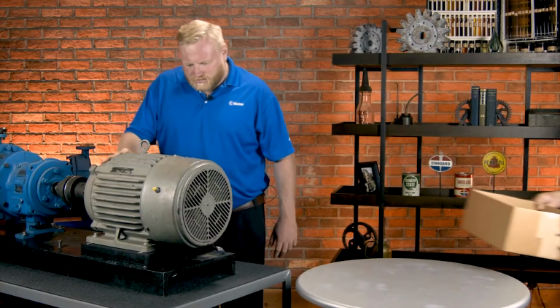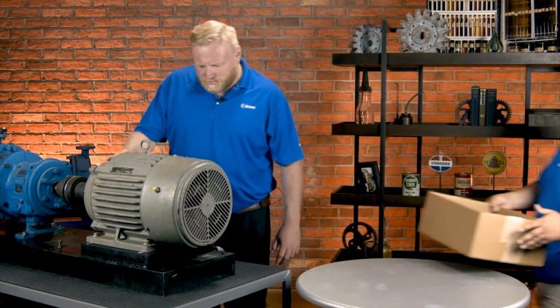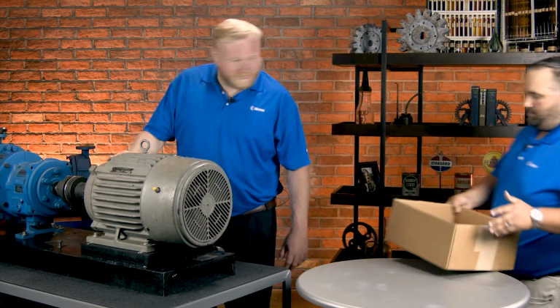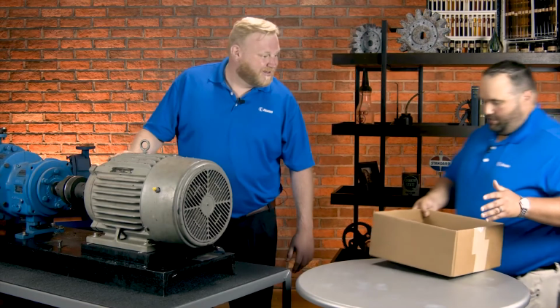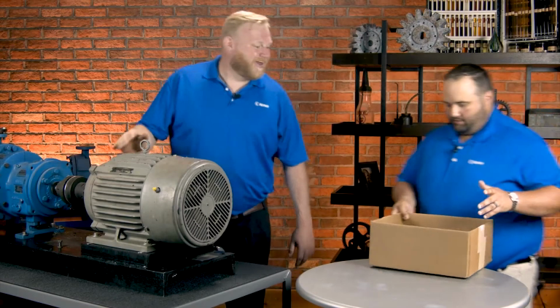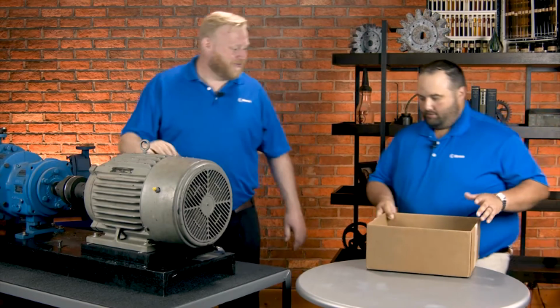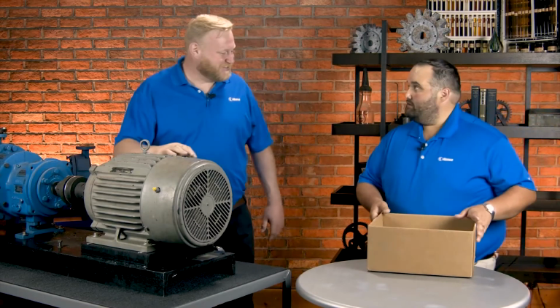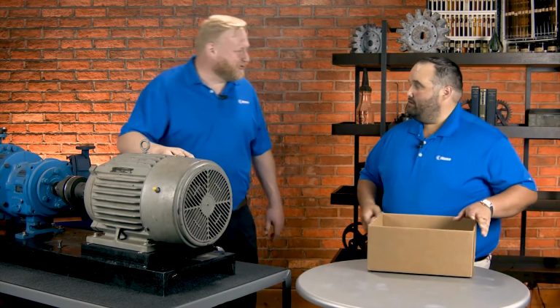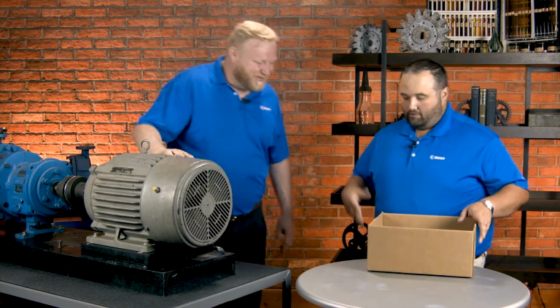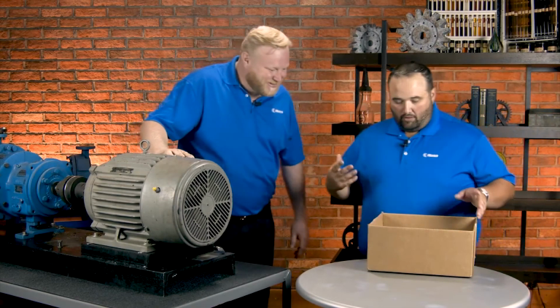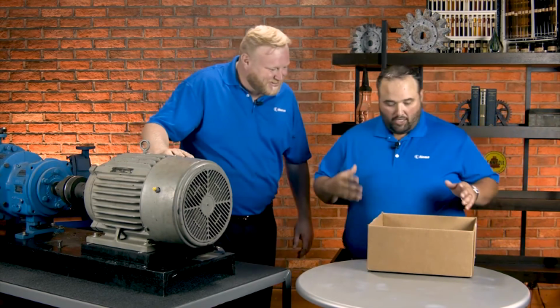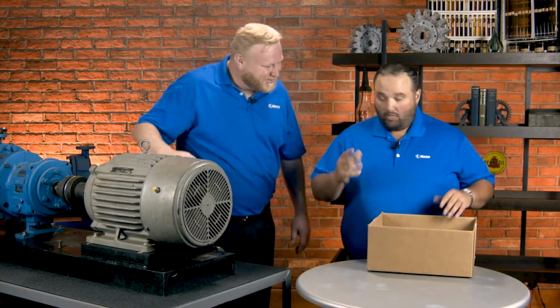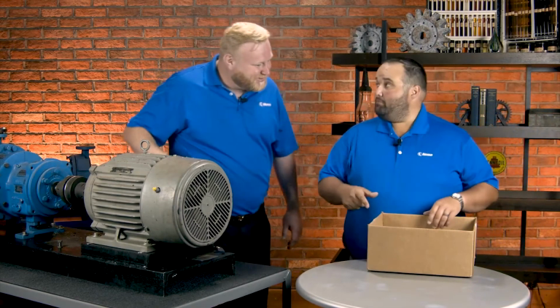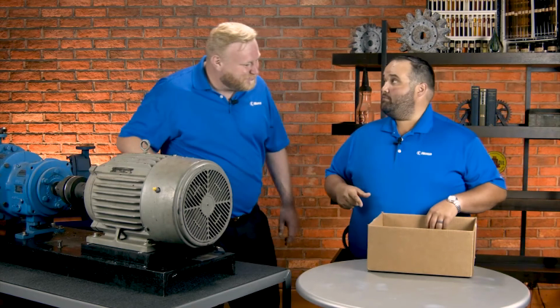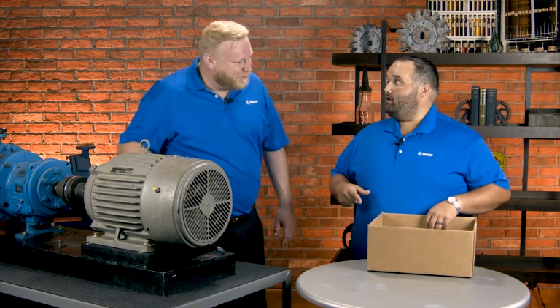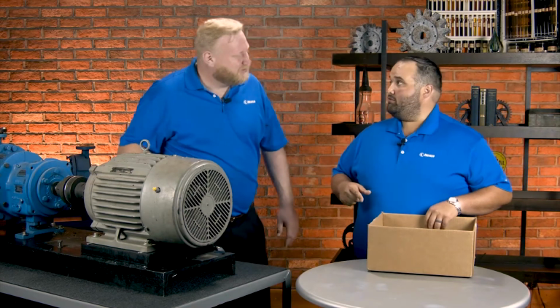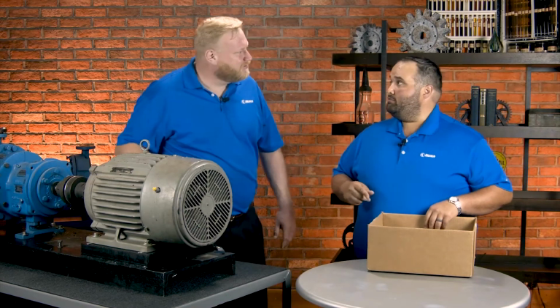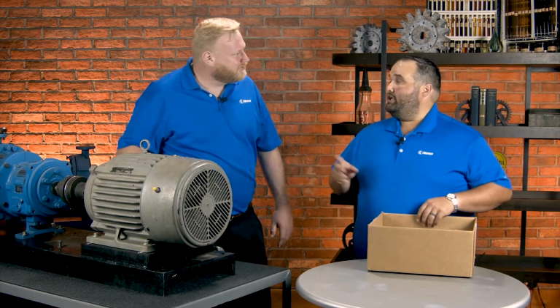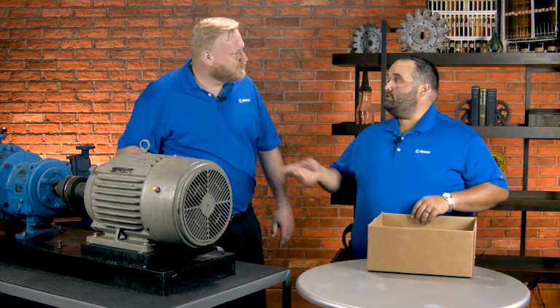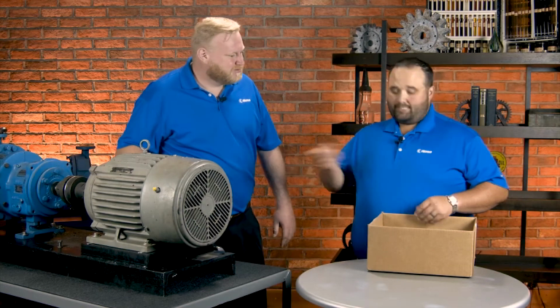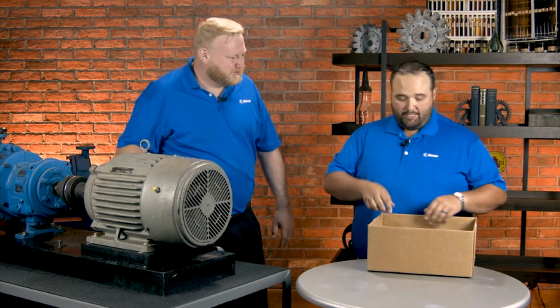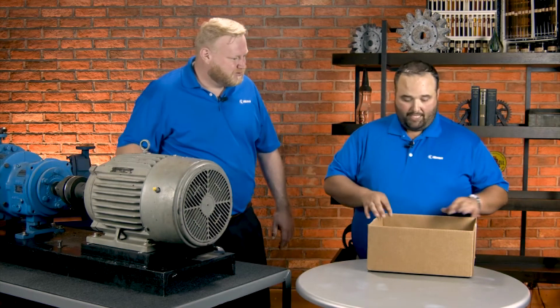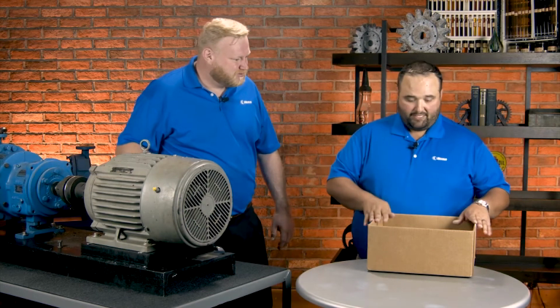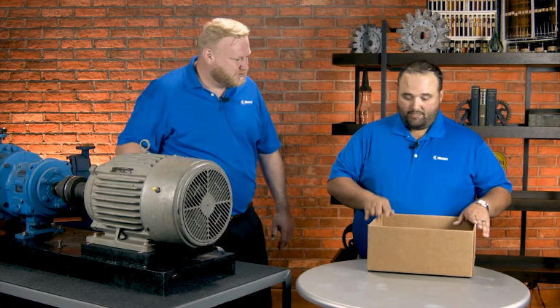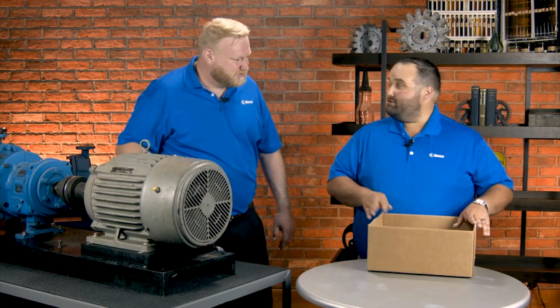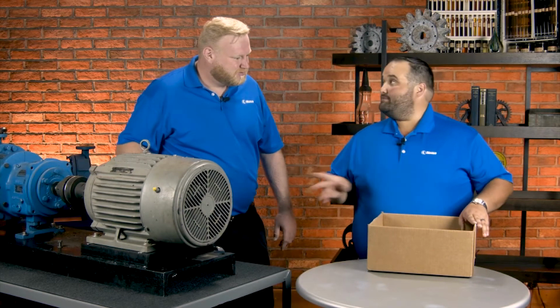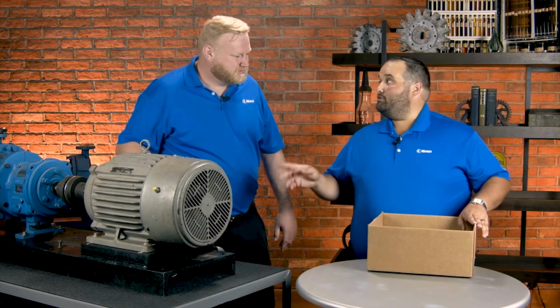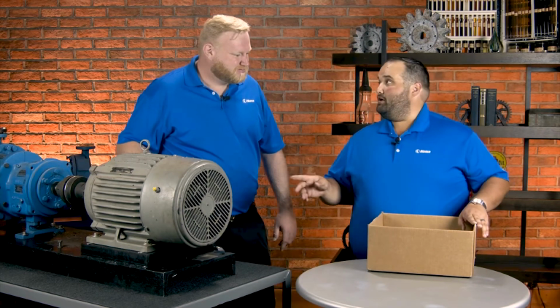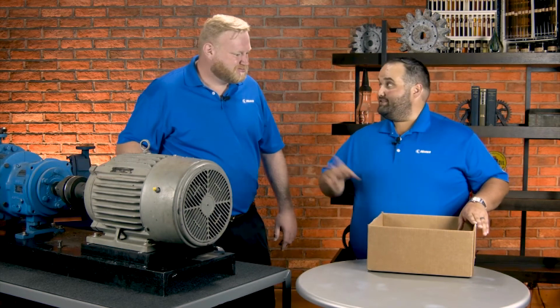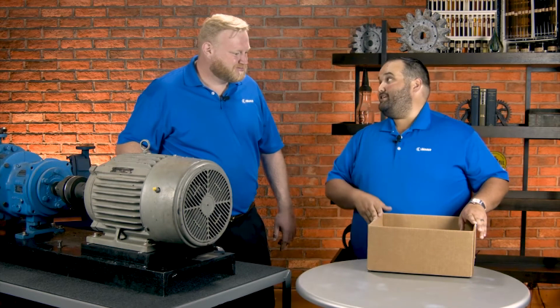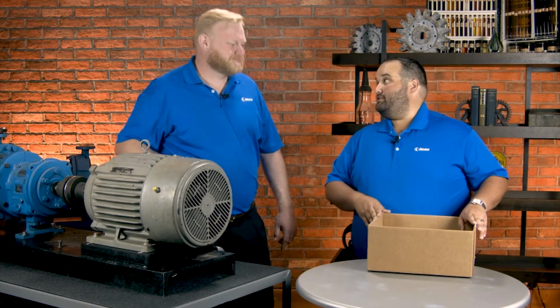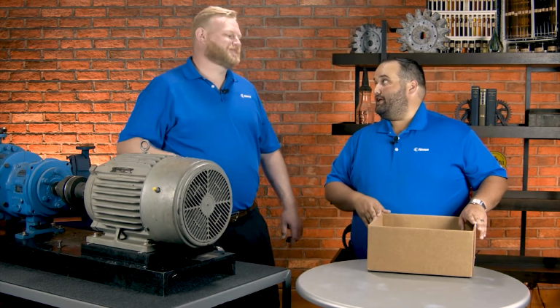Hey there Matt. Hey Wes, how's it going? Doing alright. So I went by the mailroom and it looks like Simitech has sent us some of their Similube products to take a look at.